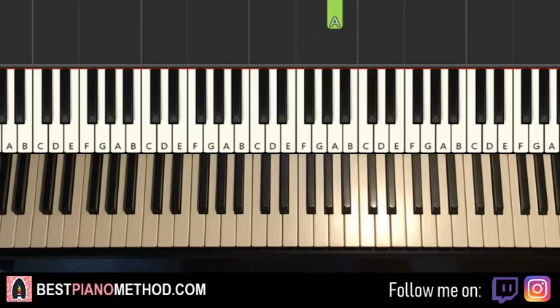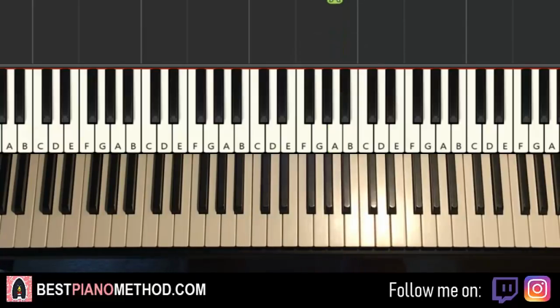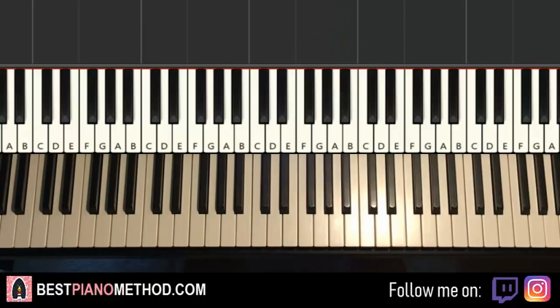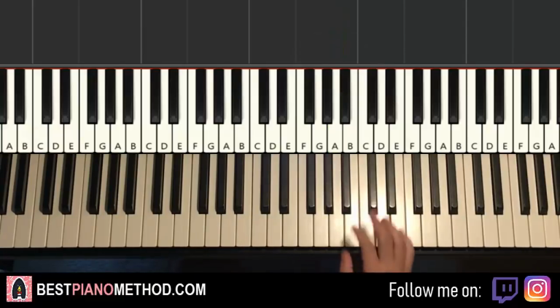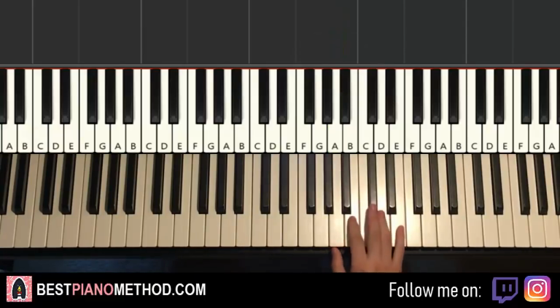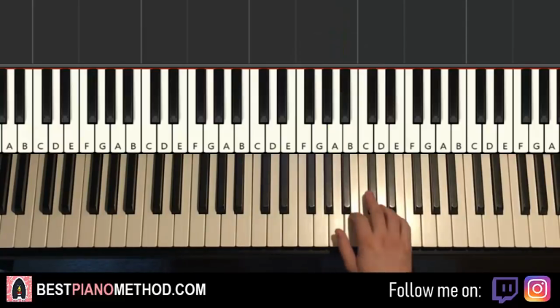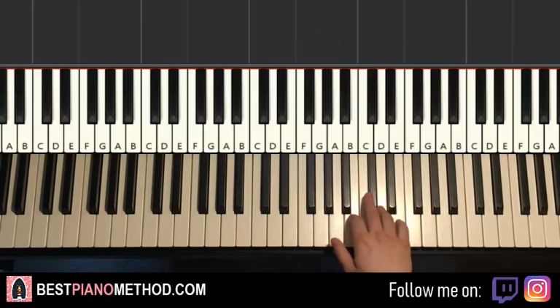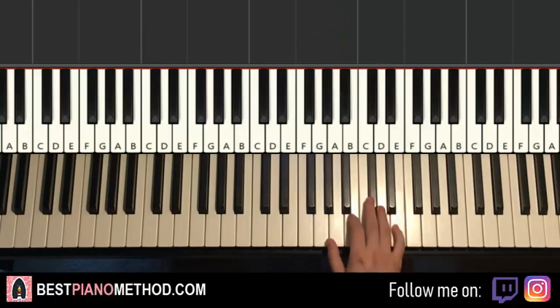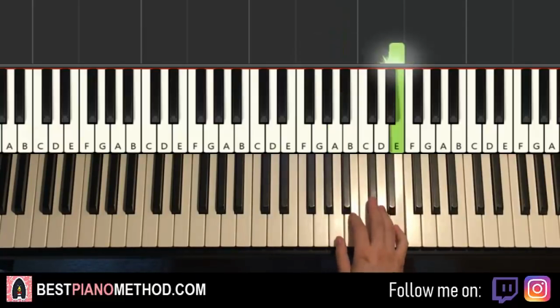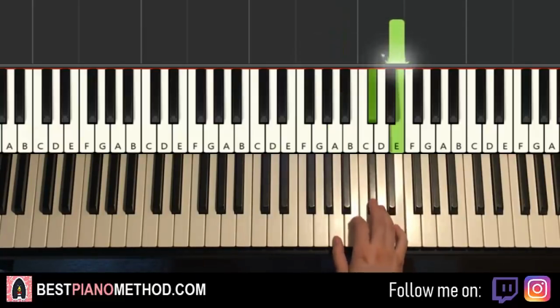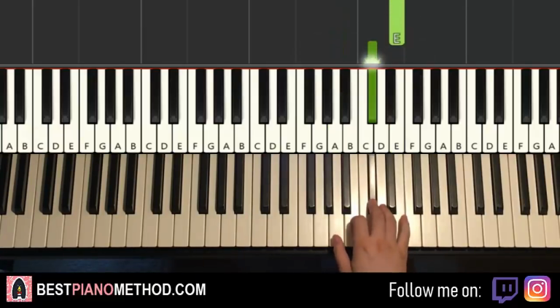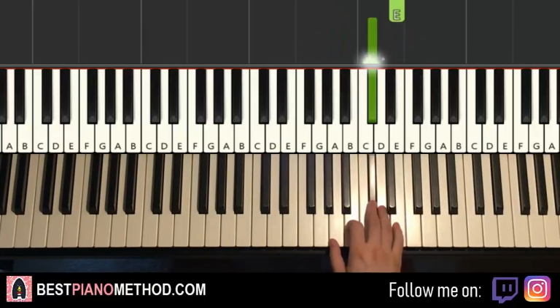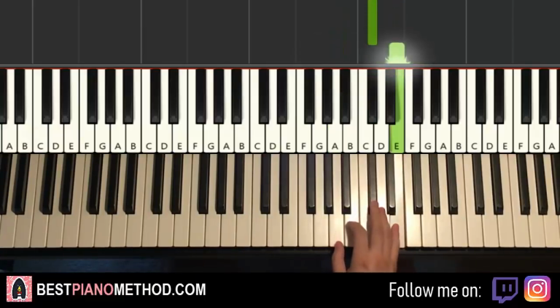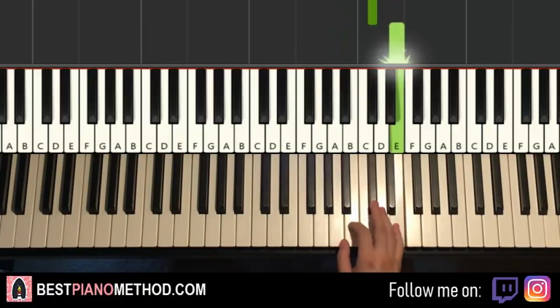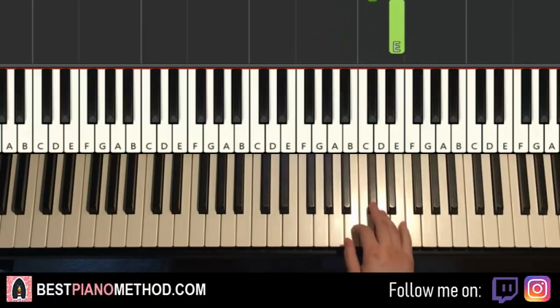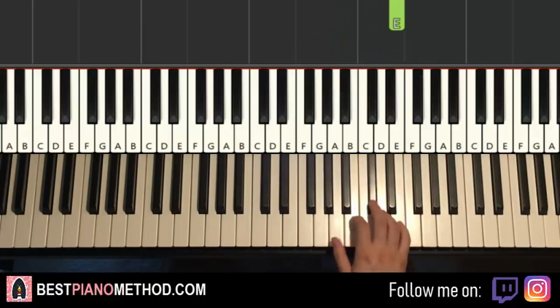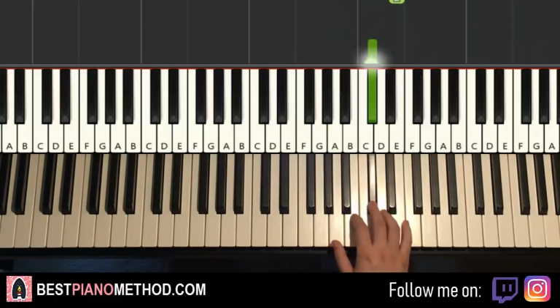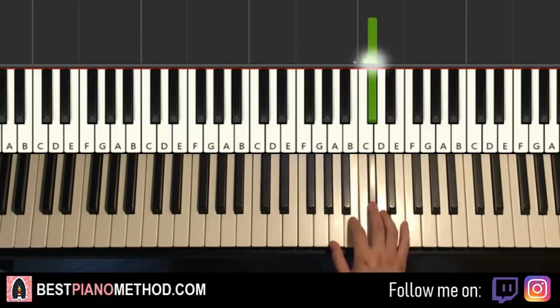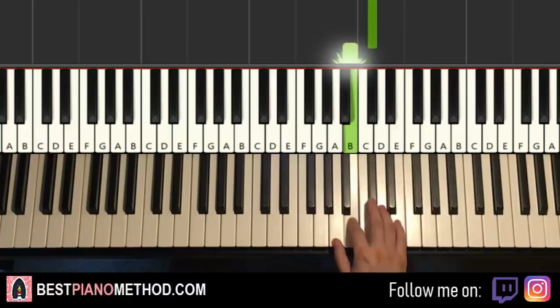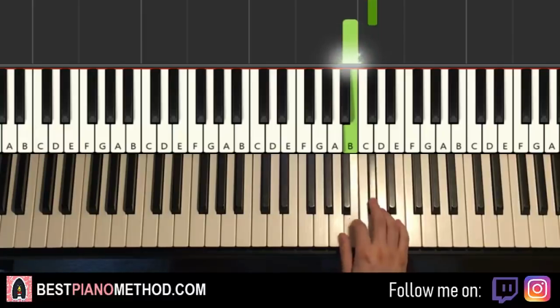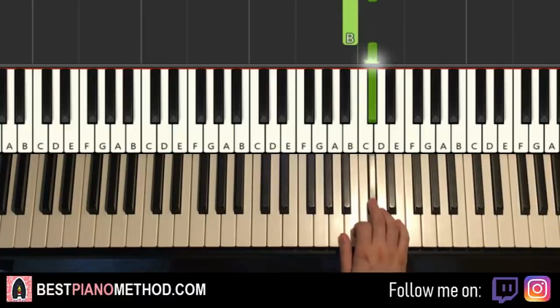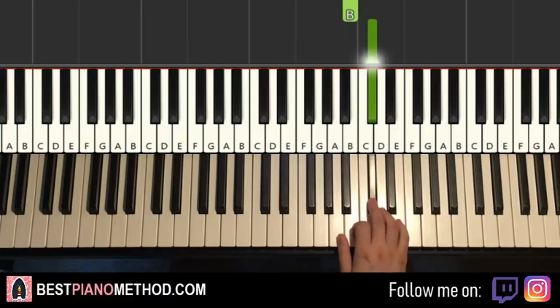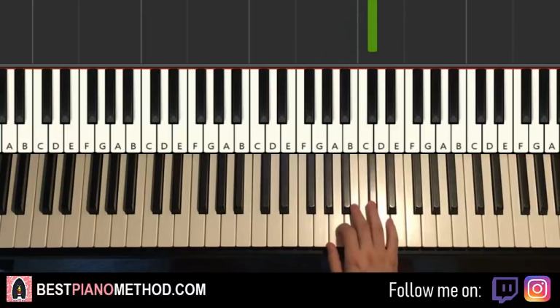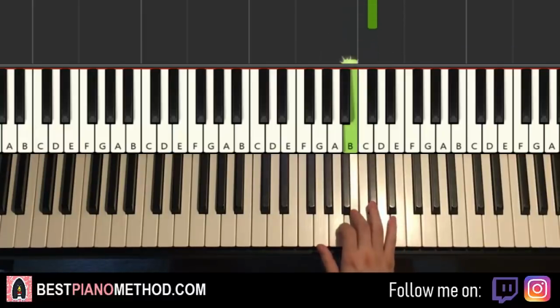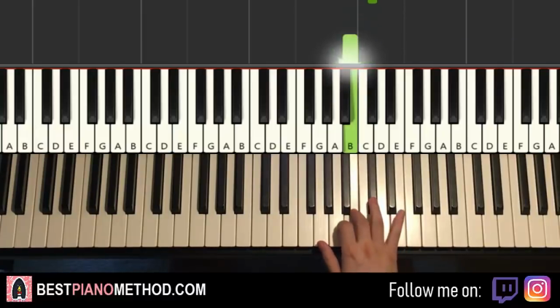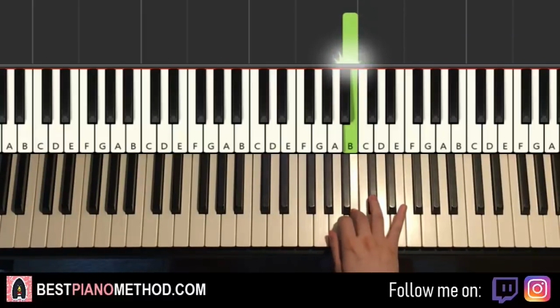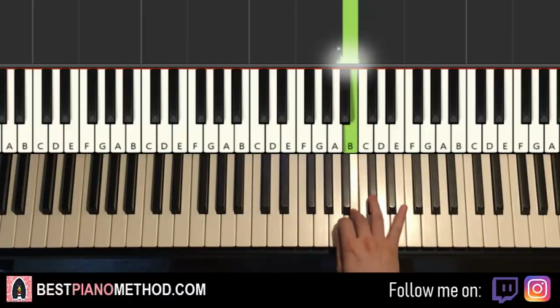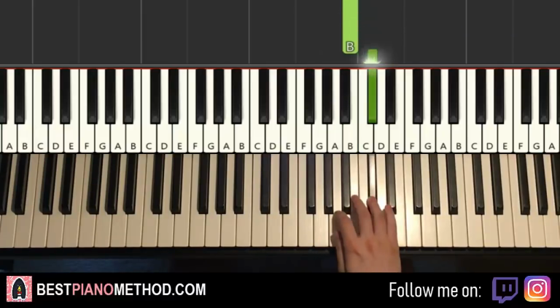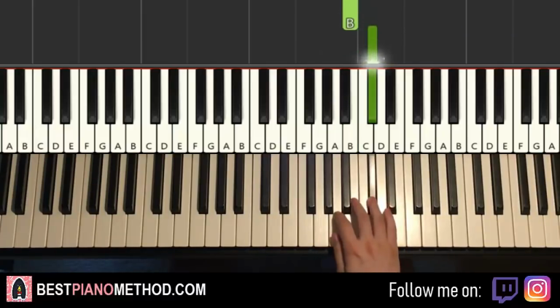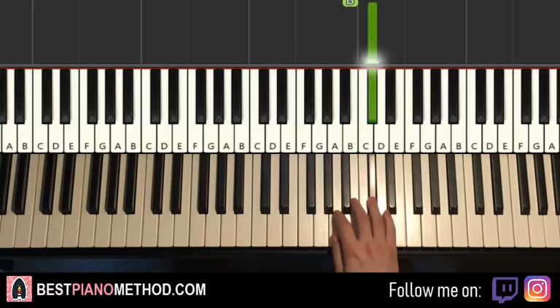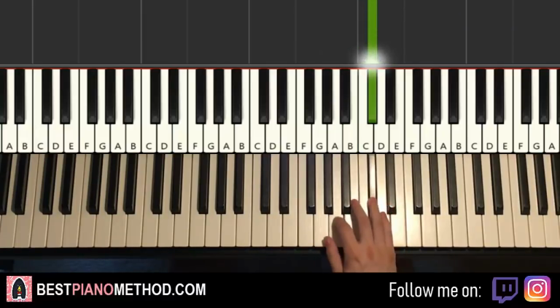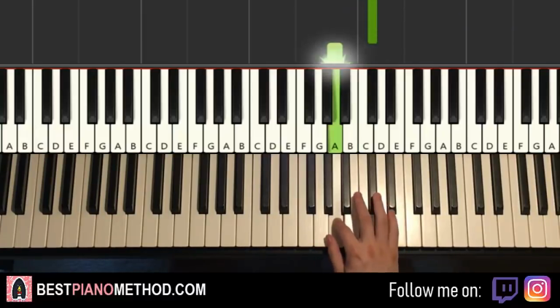Let's do it again. So it goes E, C-sharp, A, C-sharp, B, C-sharp, B, C-sharp, A.